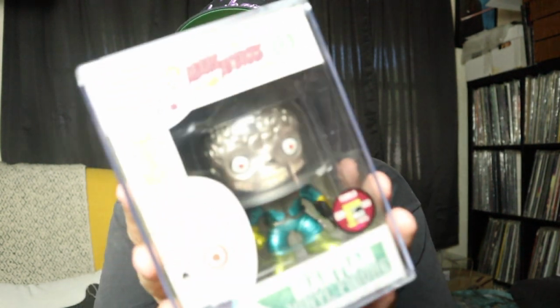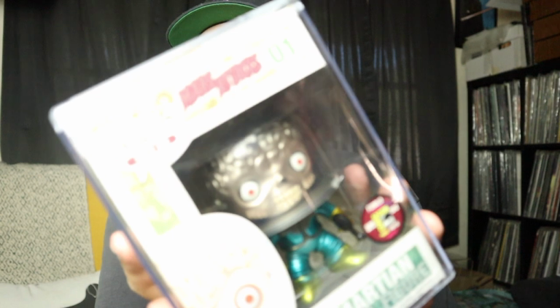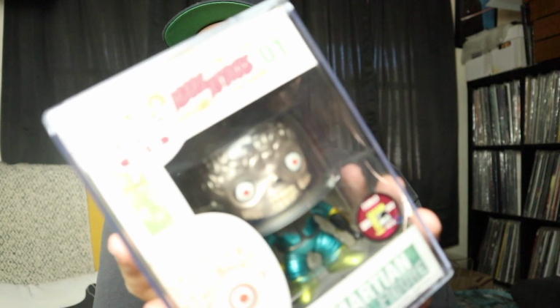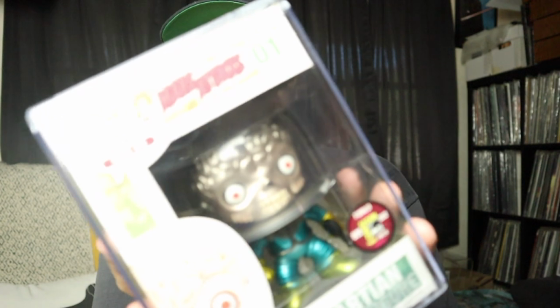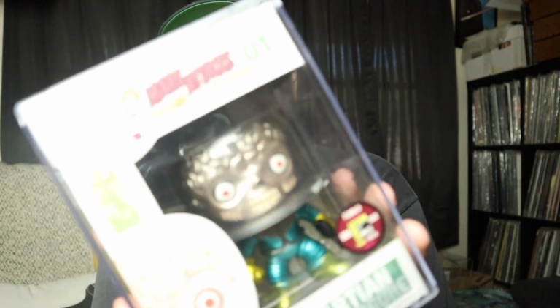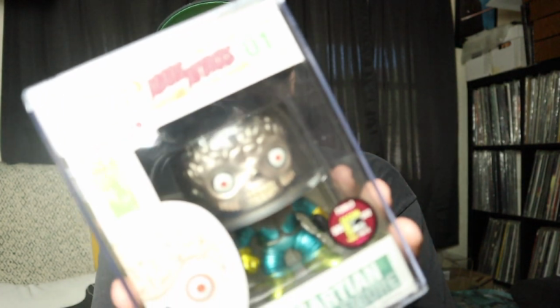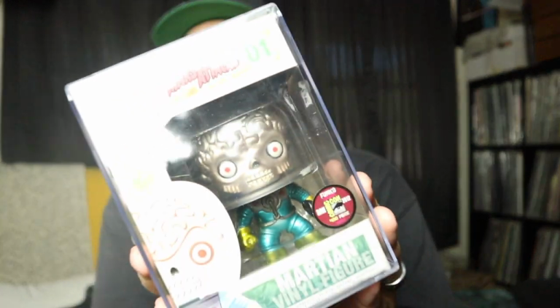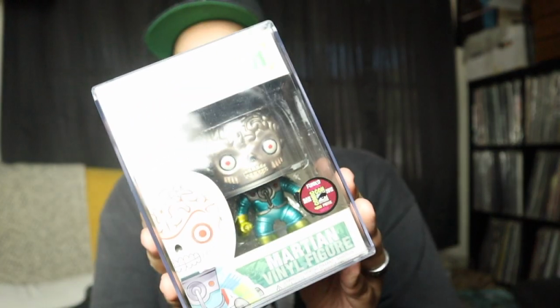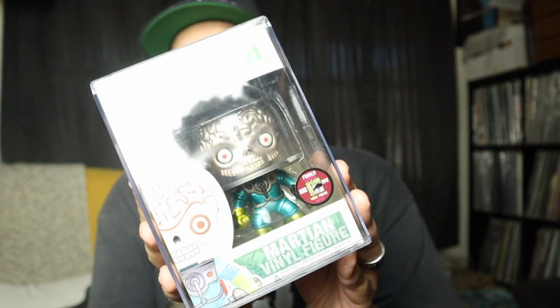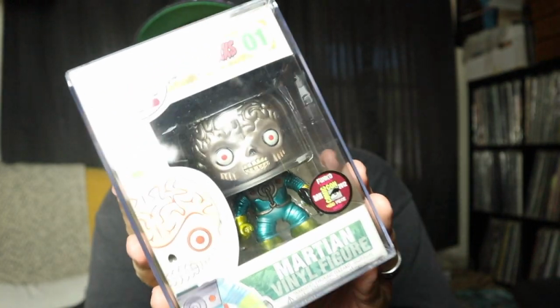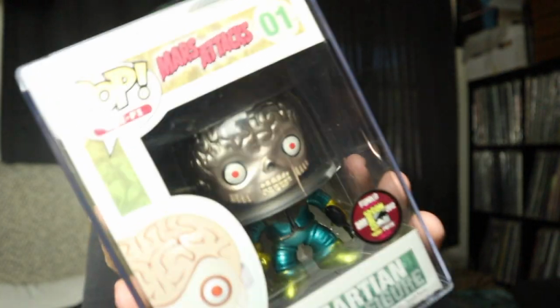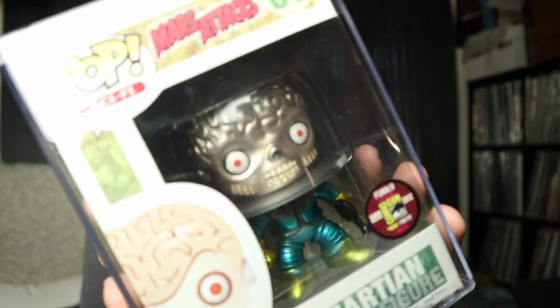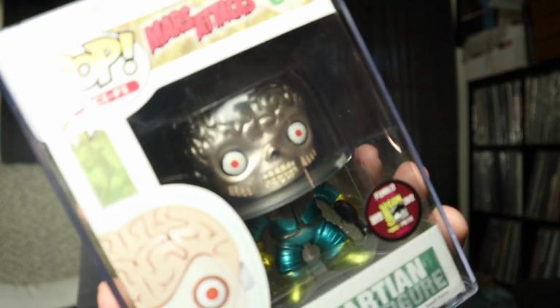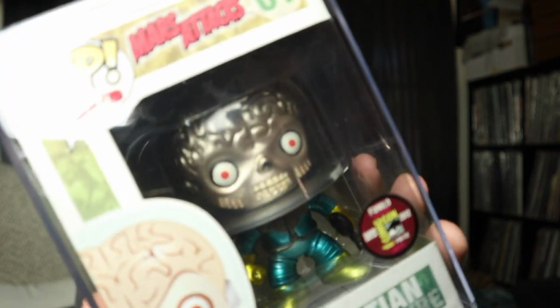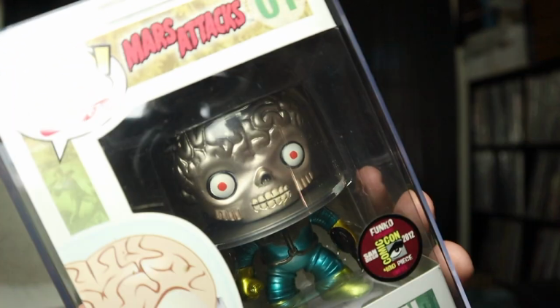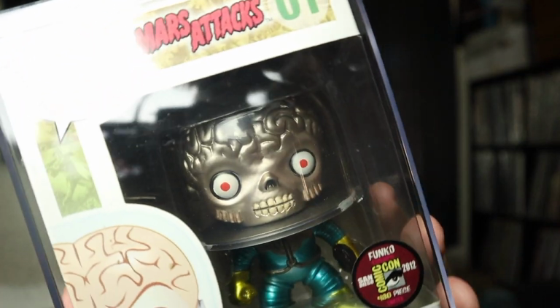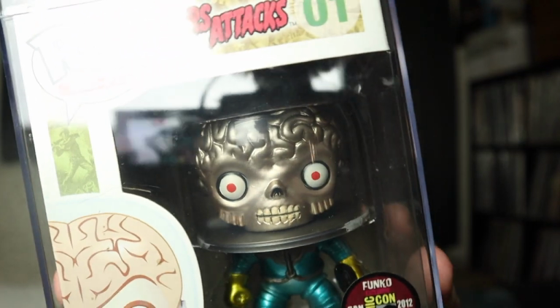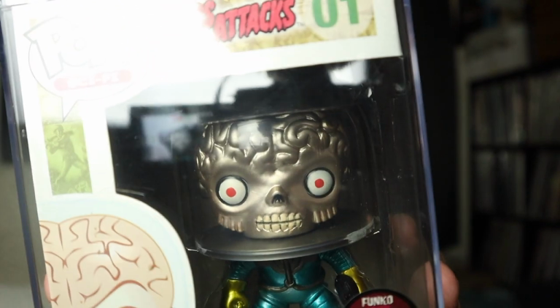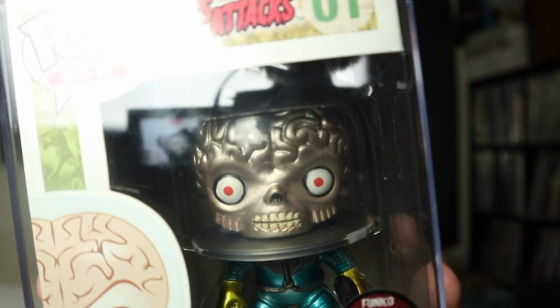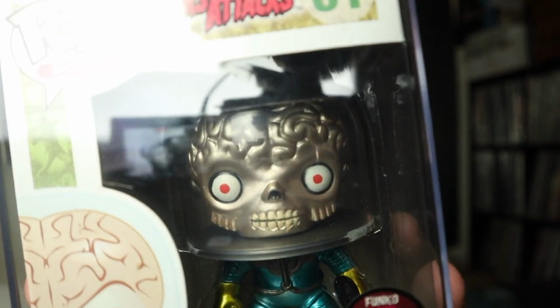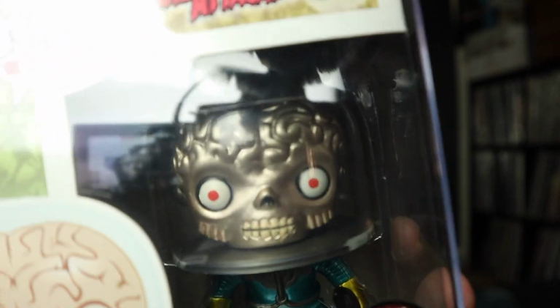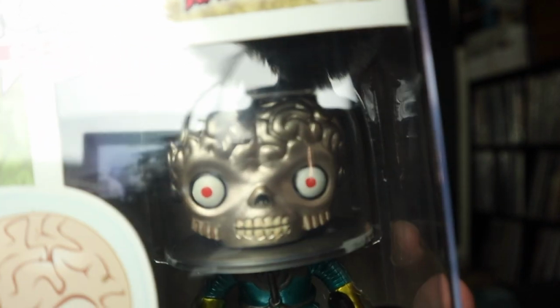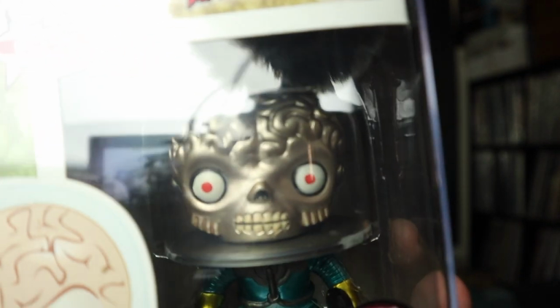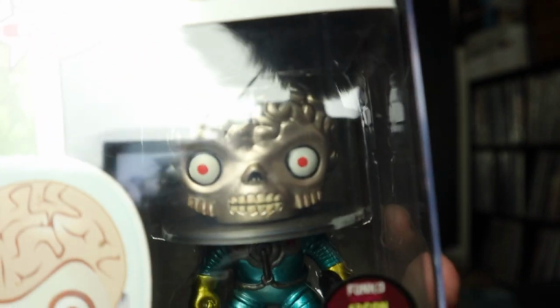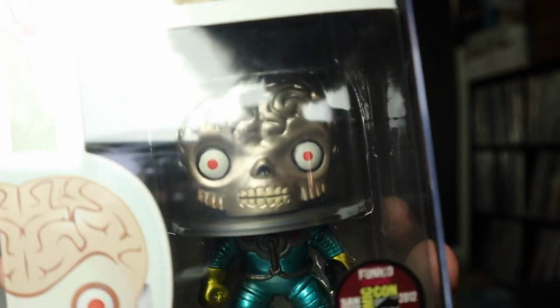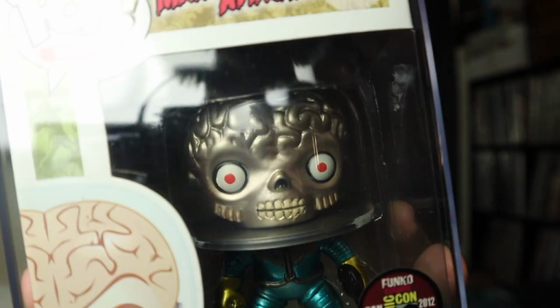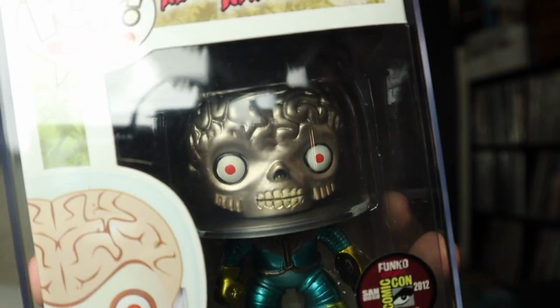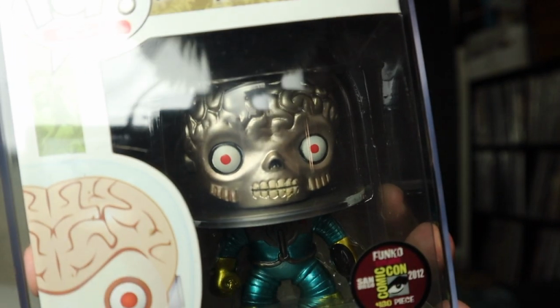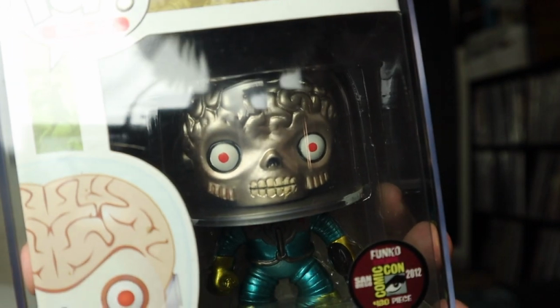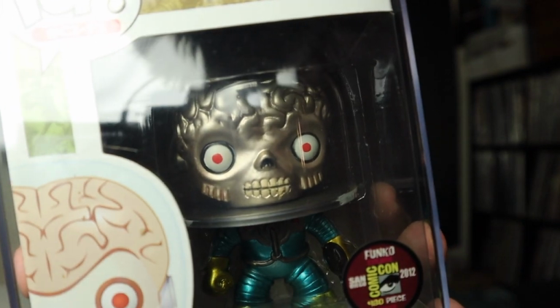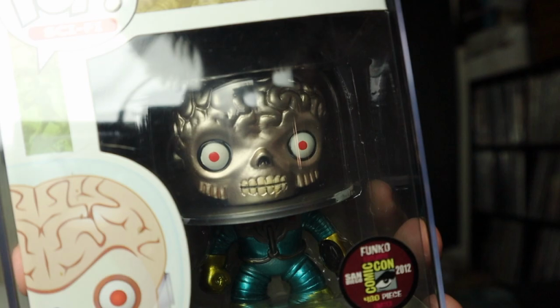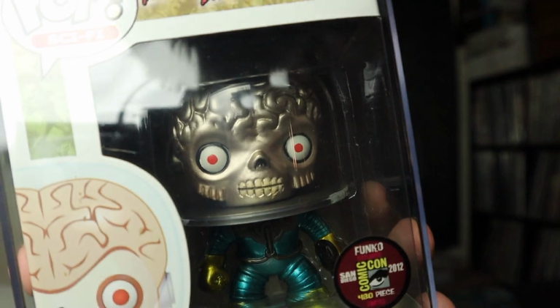So my most expensive piece is Martian. Look at those eyes — you get lost in its eyes.